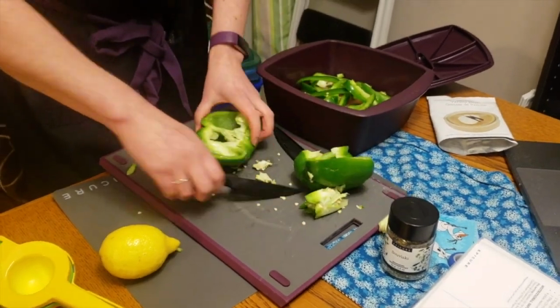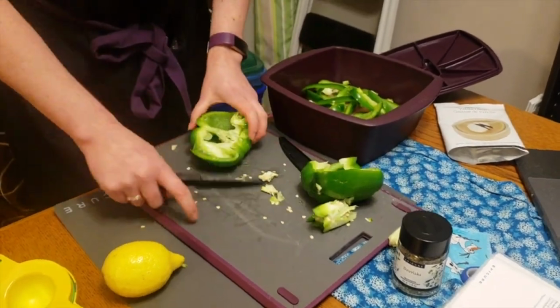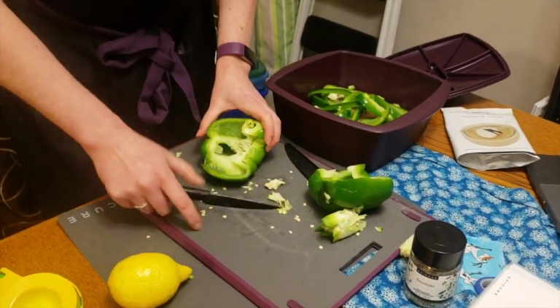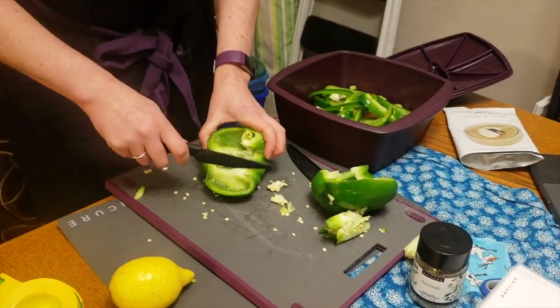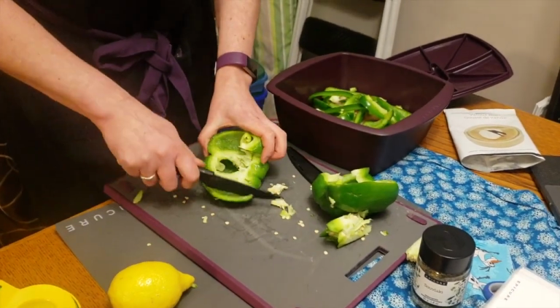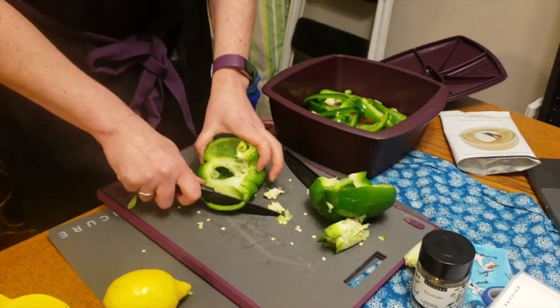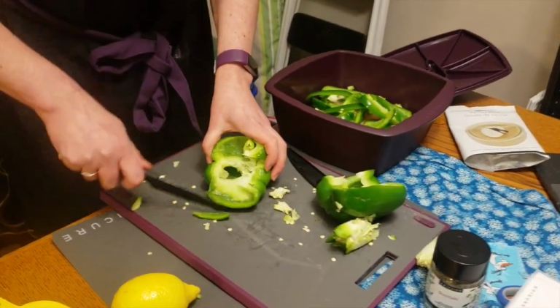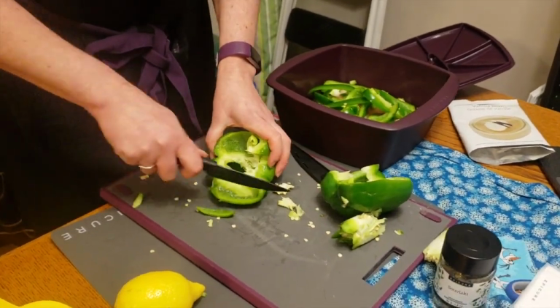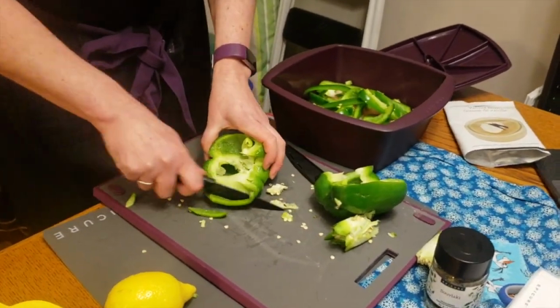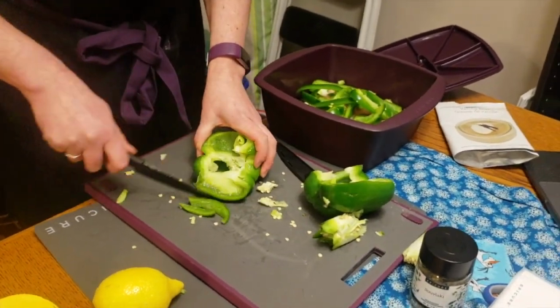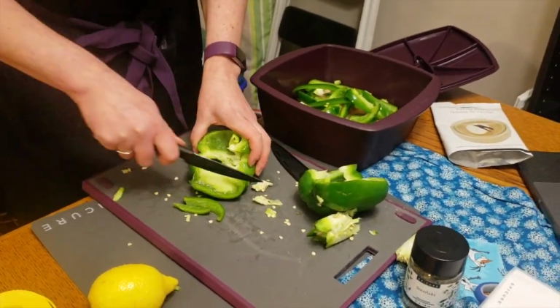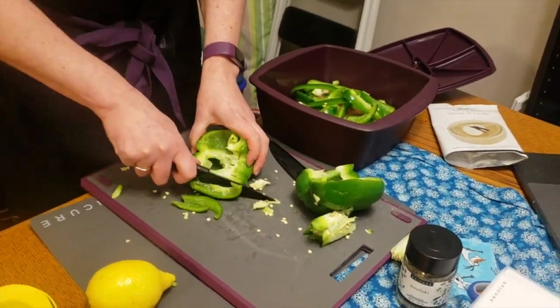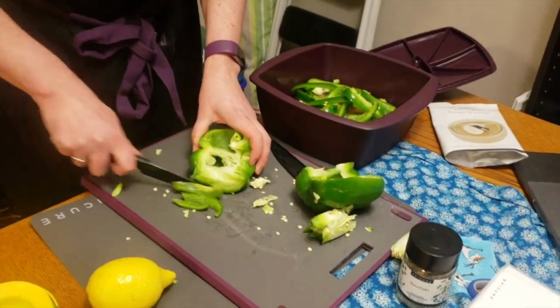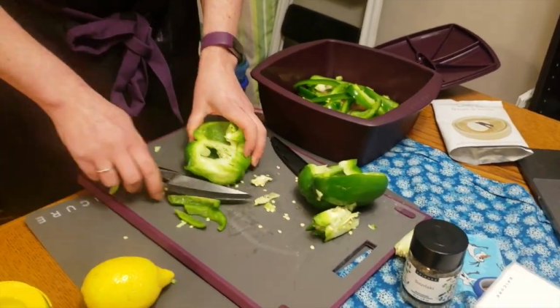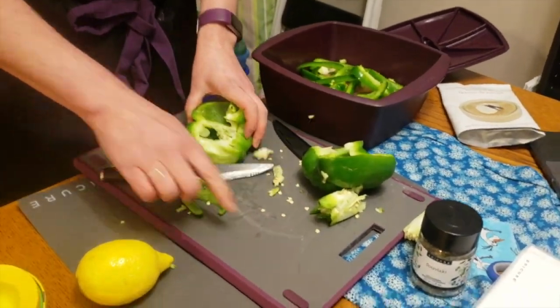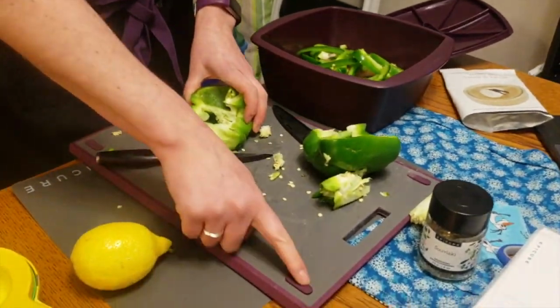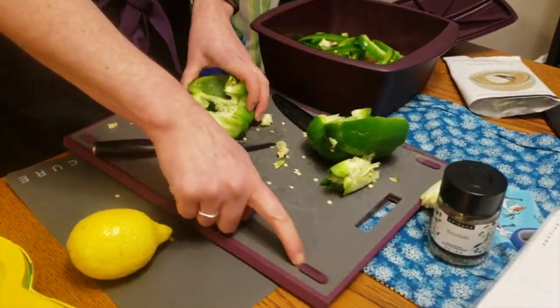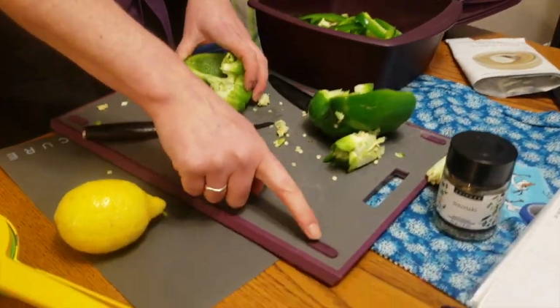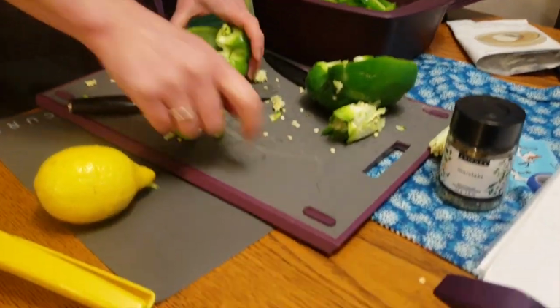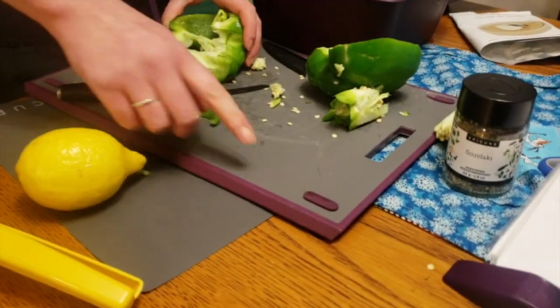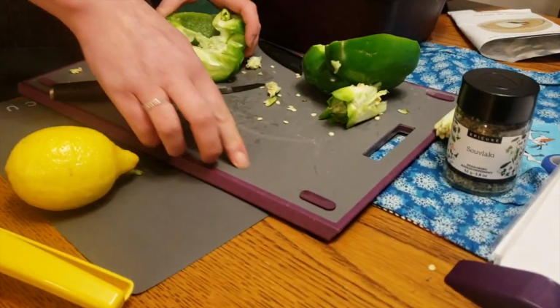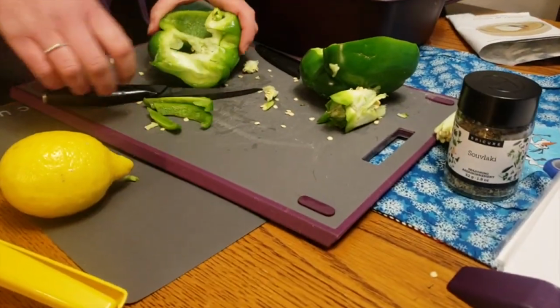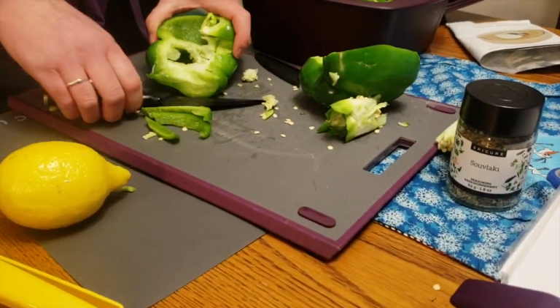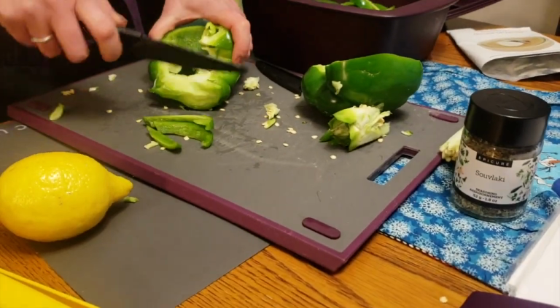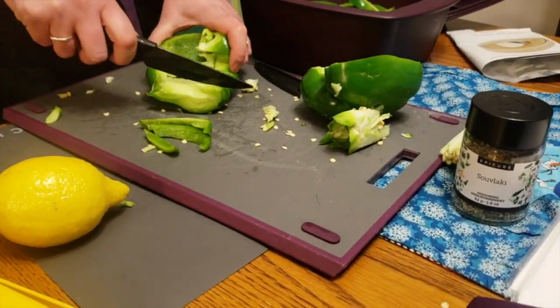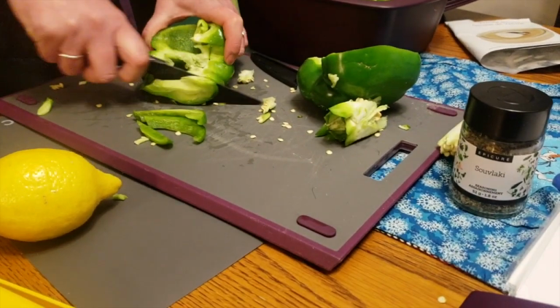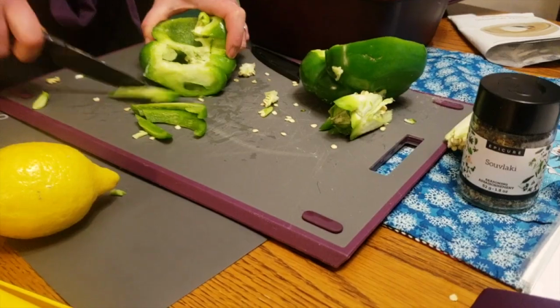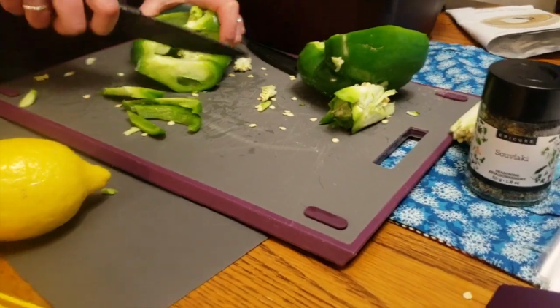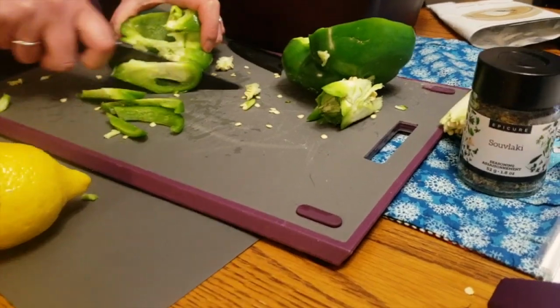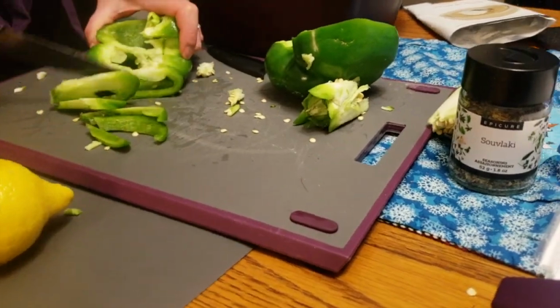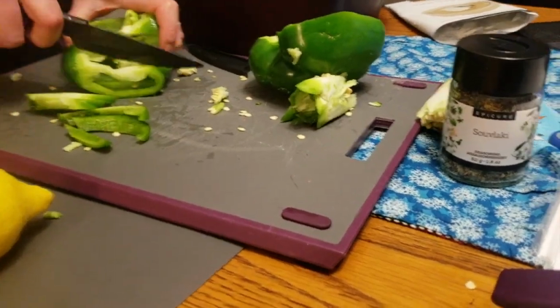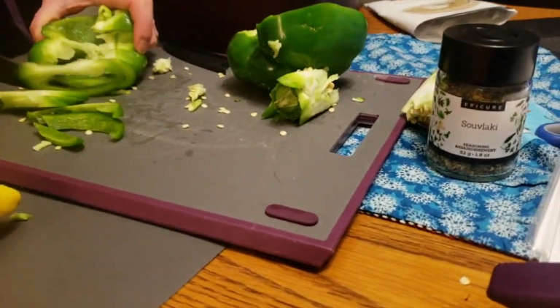This here is our cutting board. I like it because it has these little rubber feet on it, so it keeps it from sliding around.